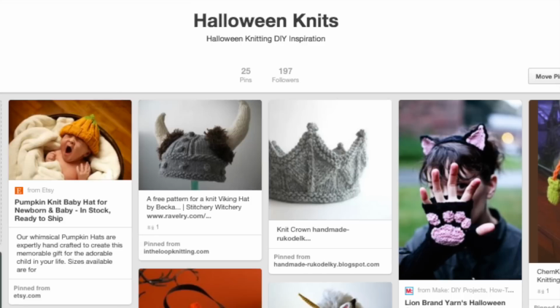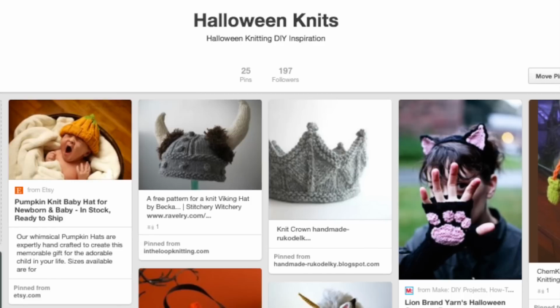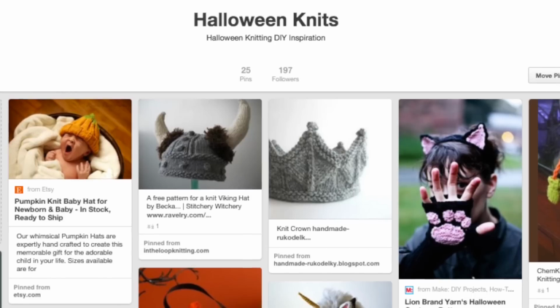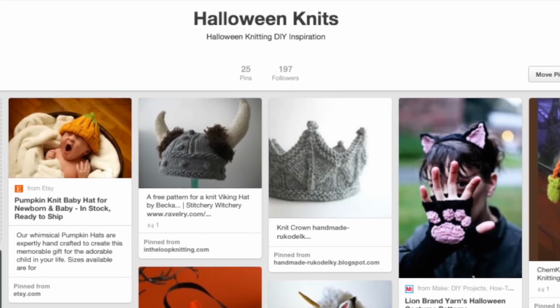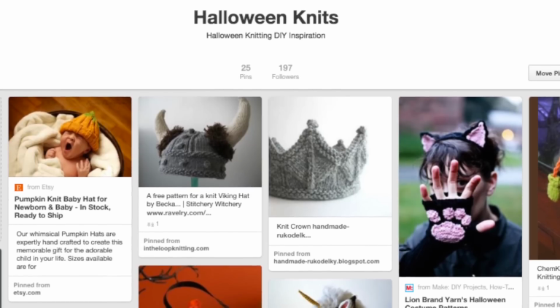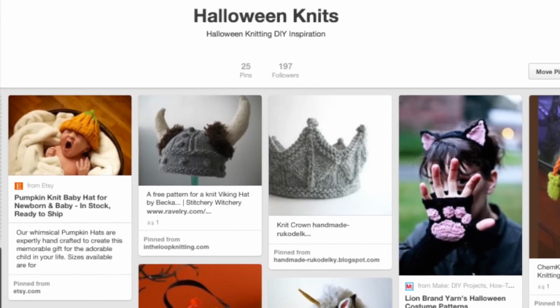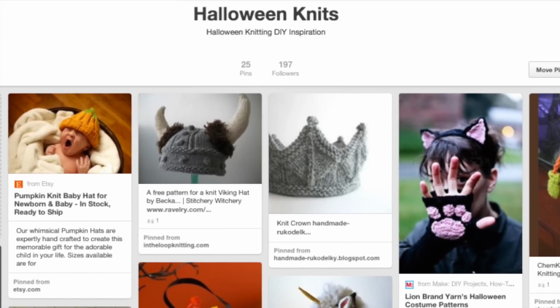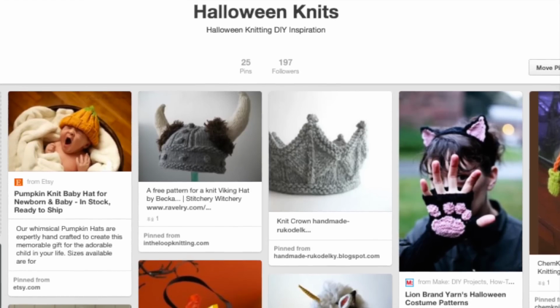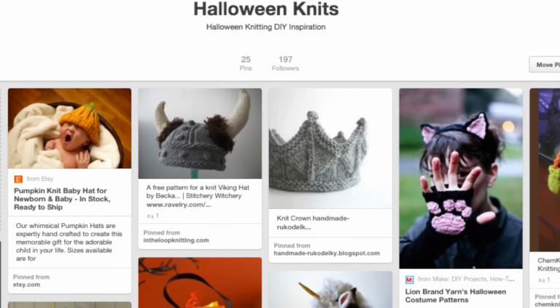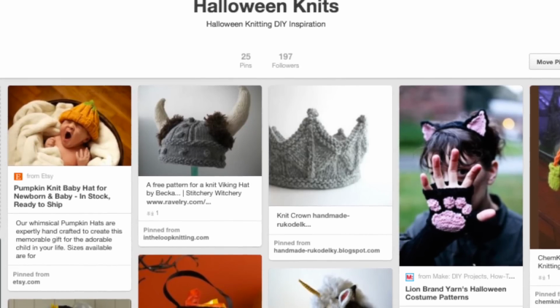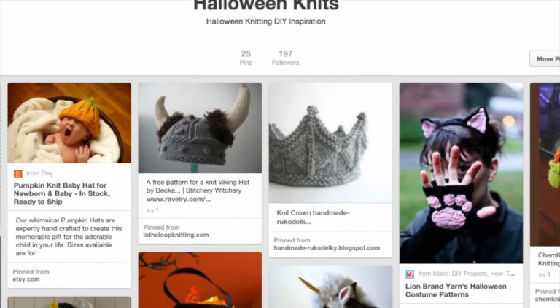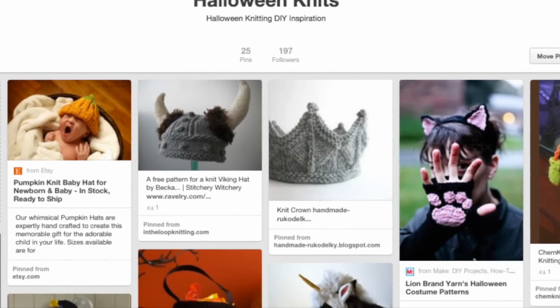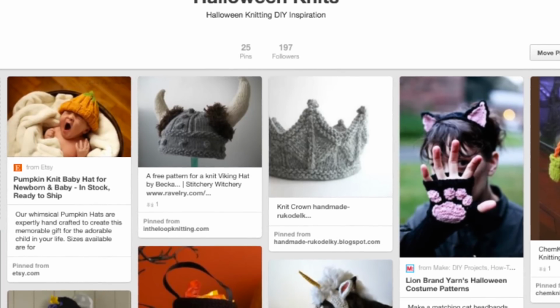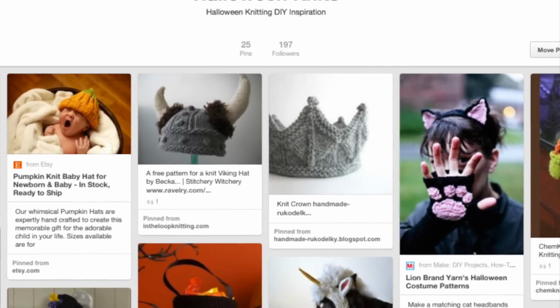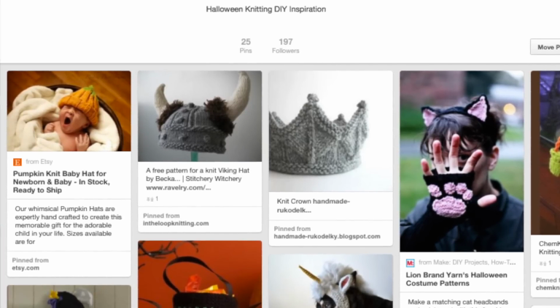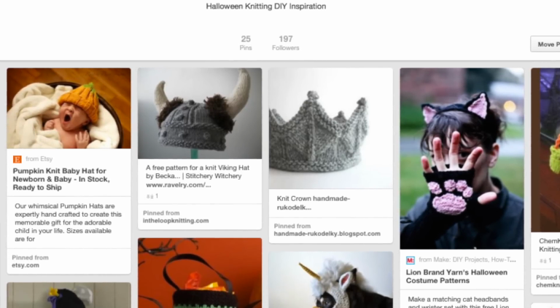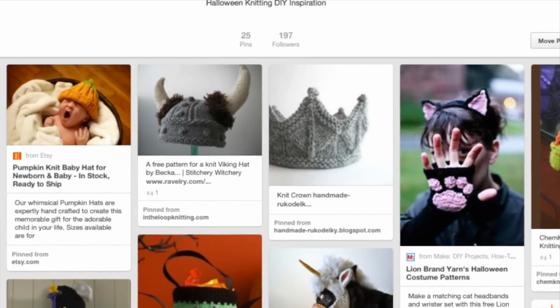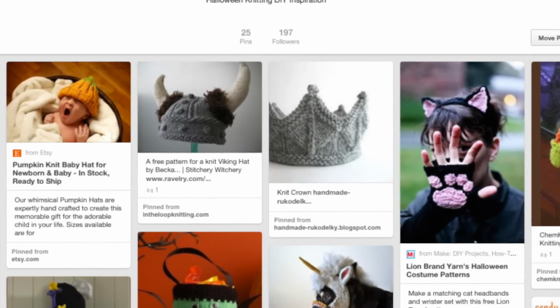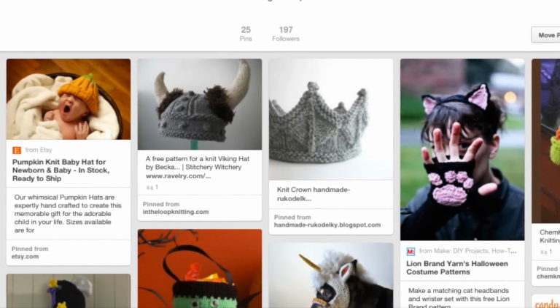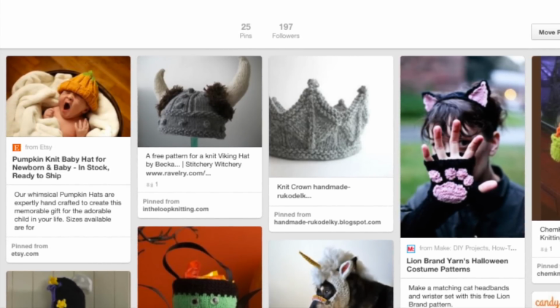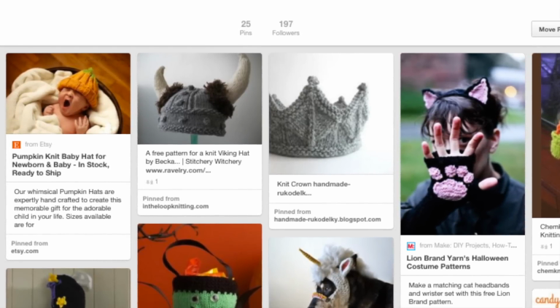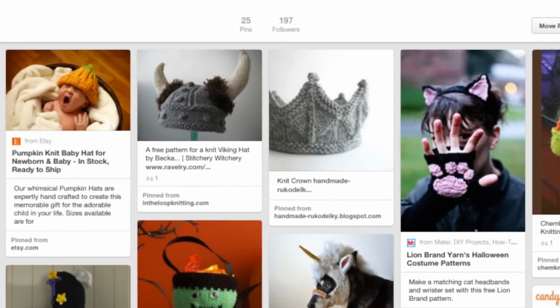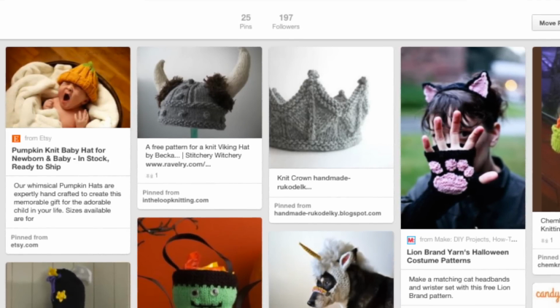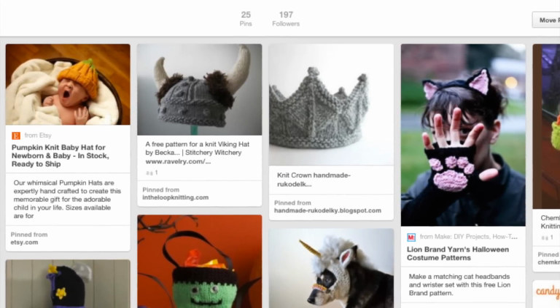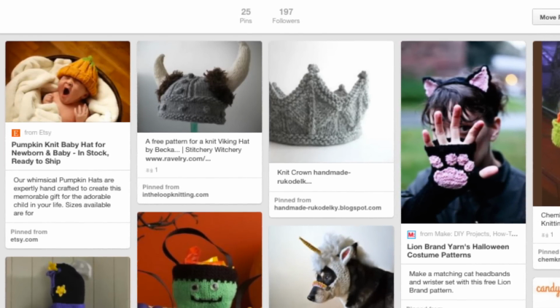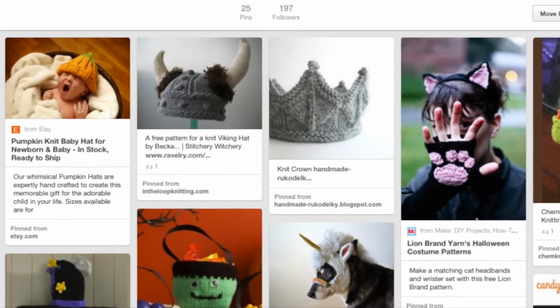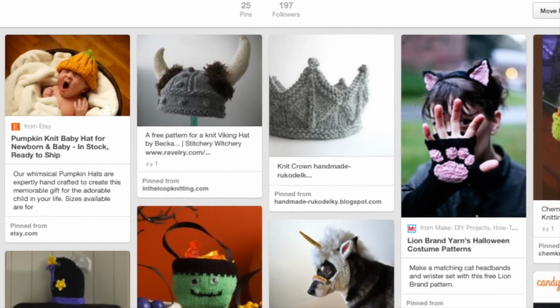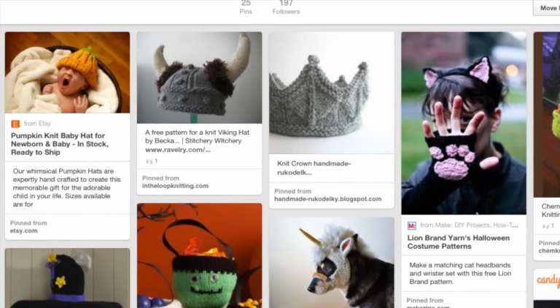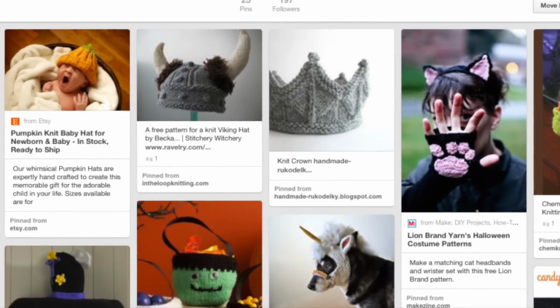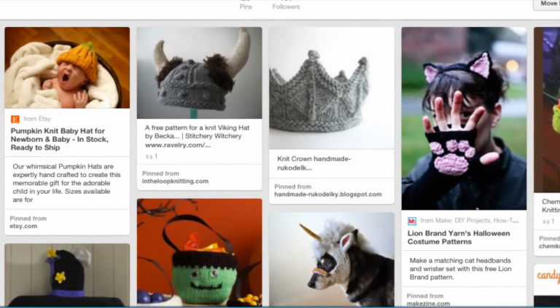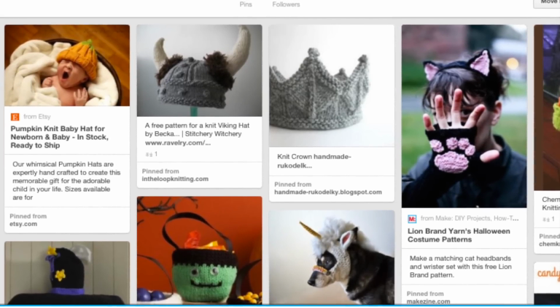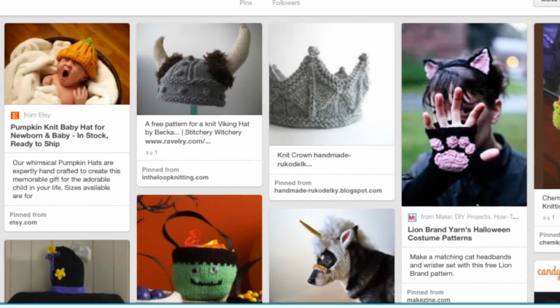Check out other knitting projects I love on my Pinterest board, Halloween Knits.